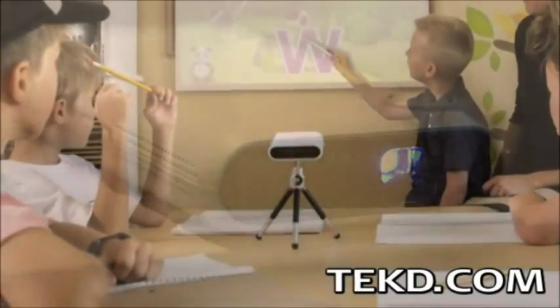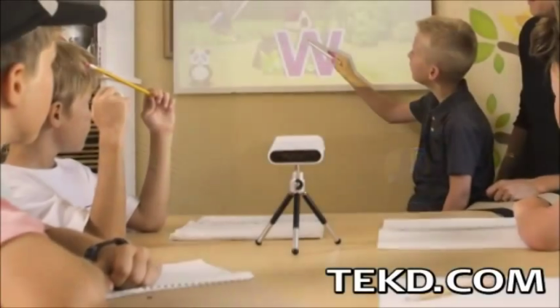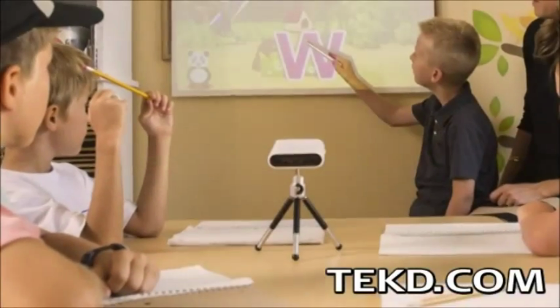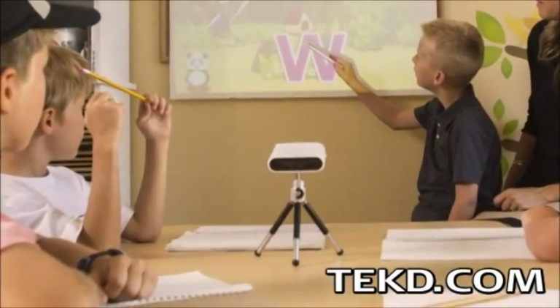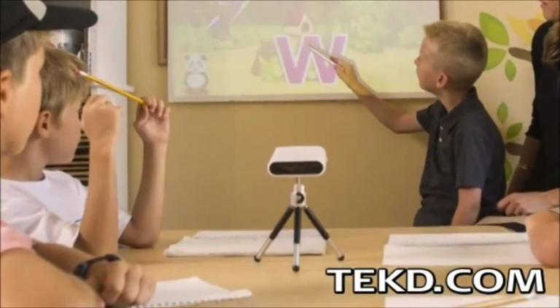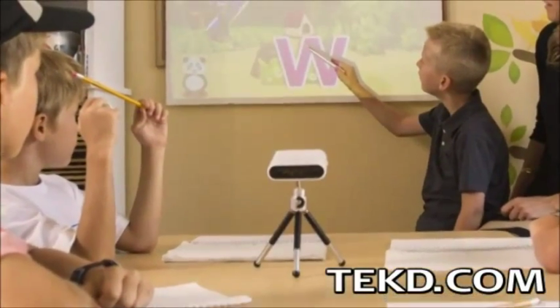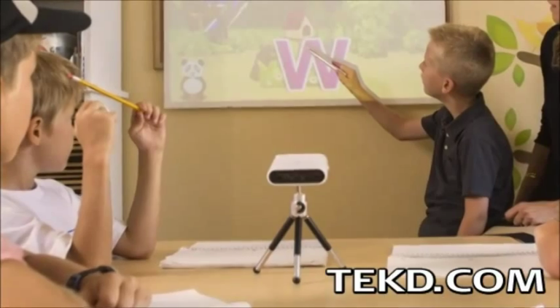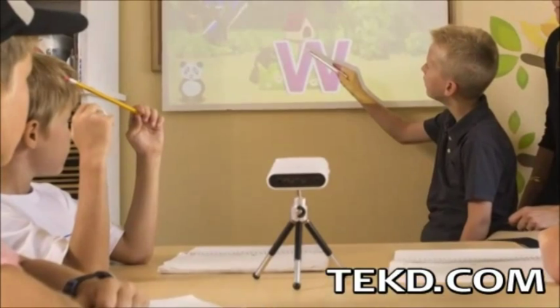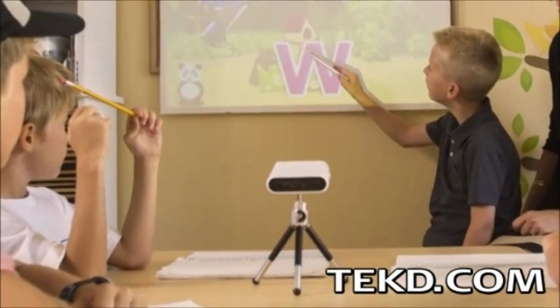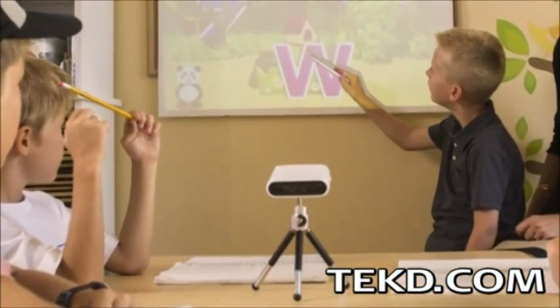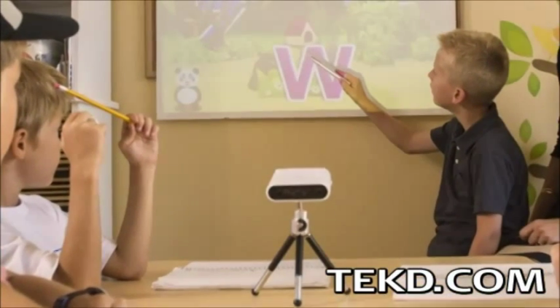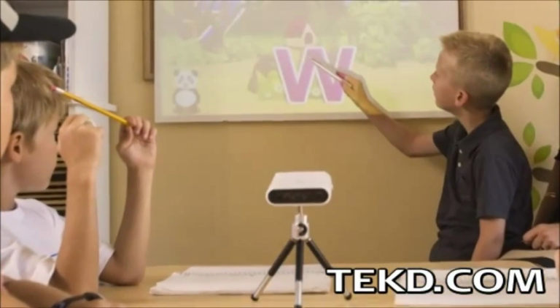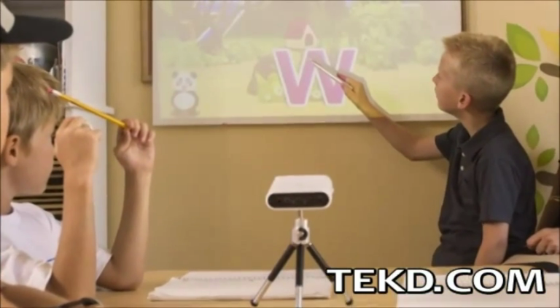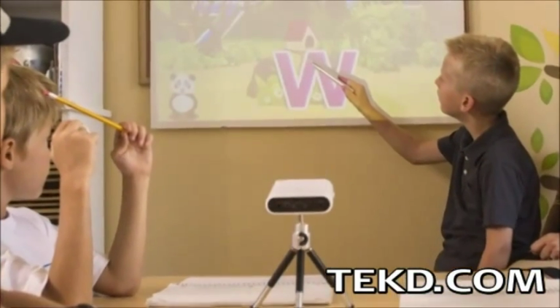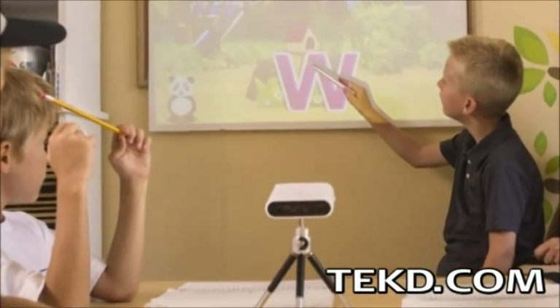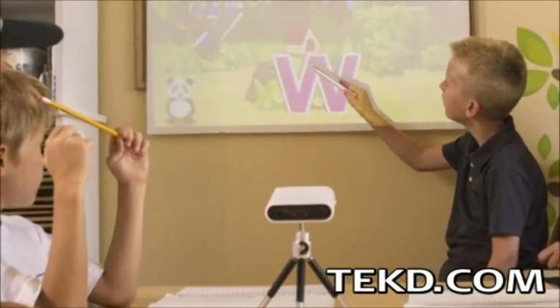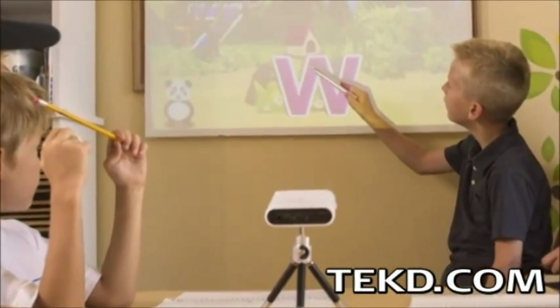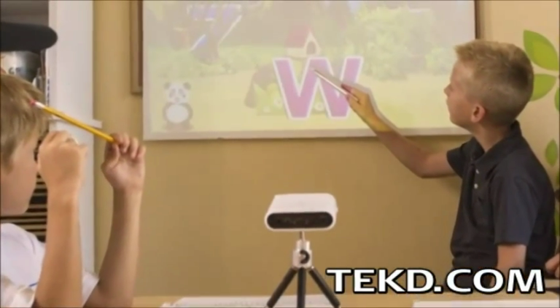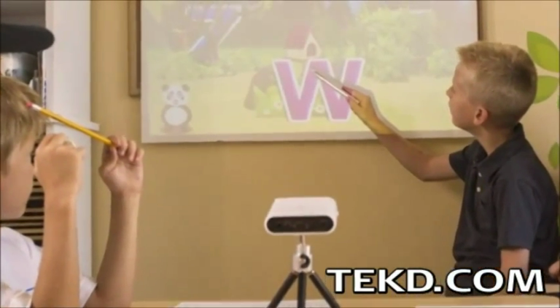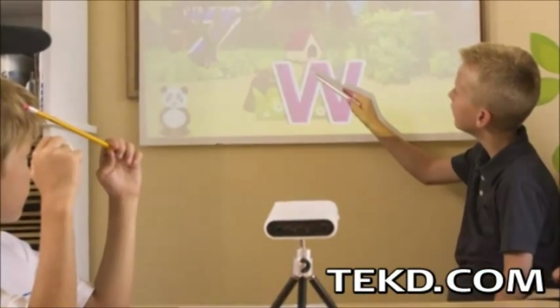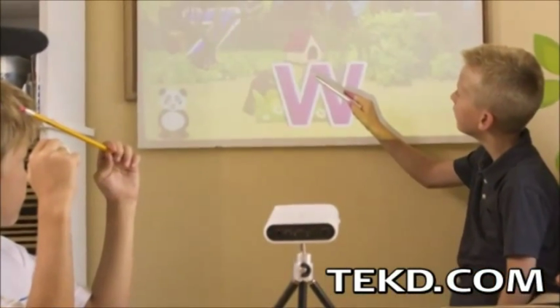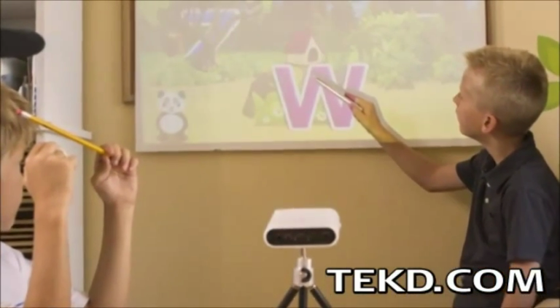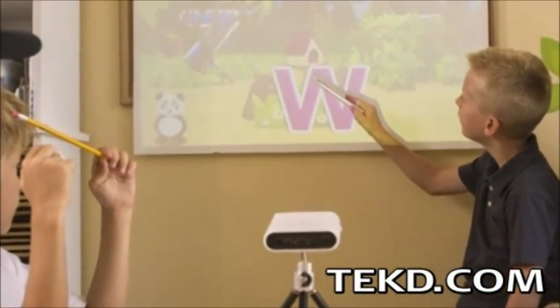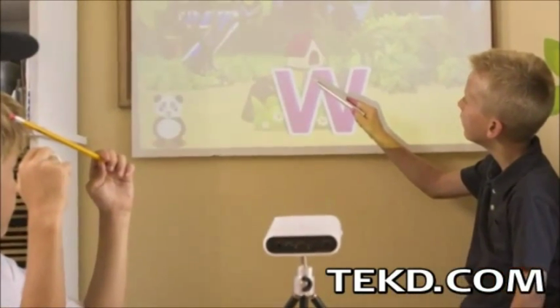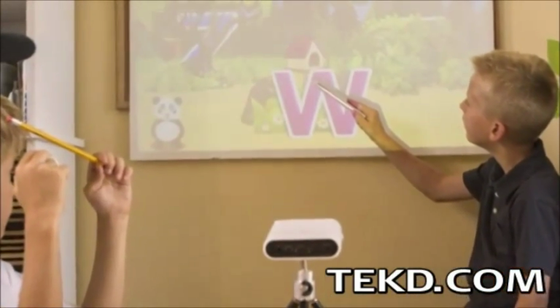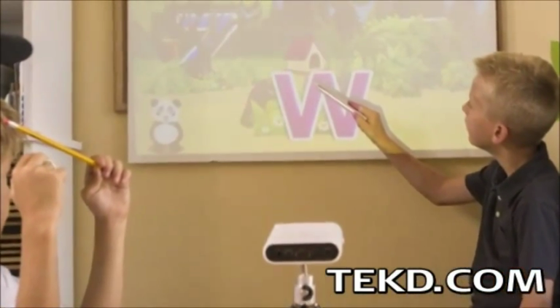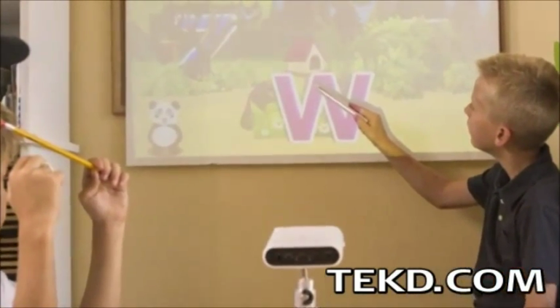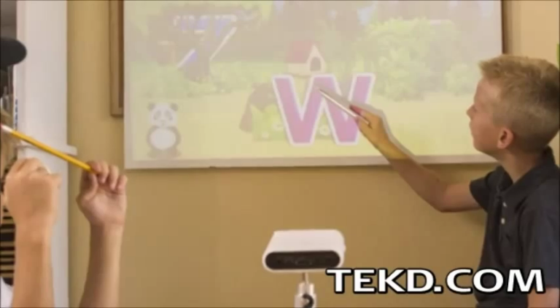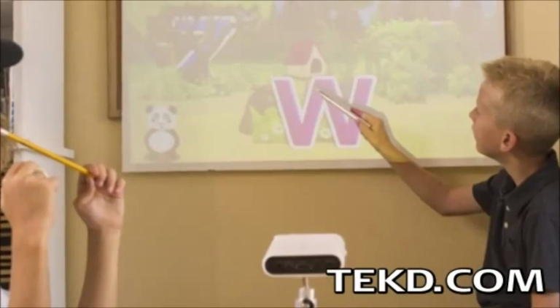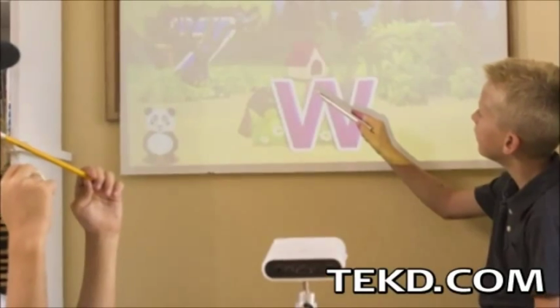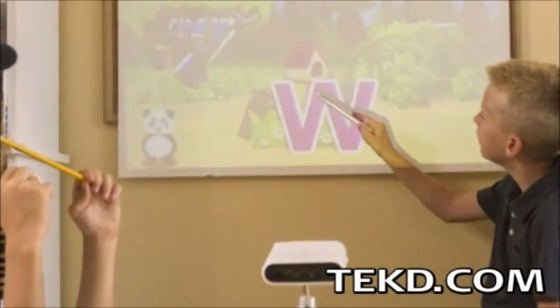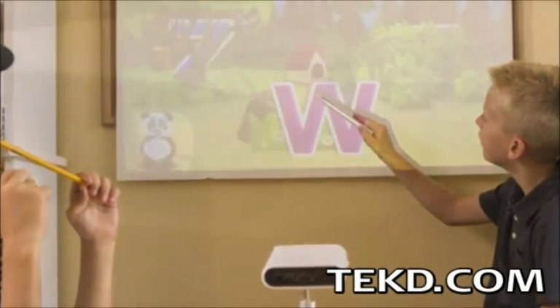TouchPico has applications beyond business presentations and can be used as a teaching aid, to play games, or stream movies just about anywhere.